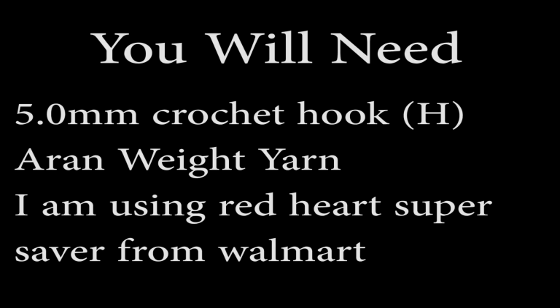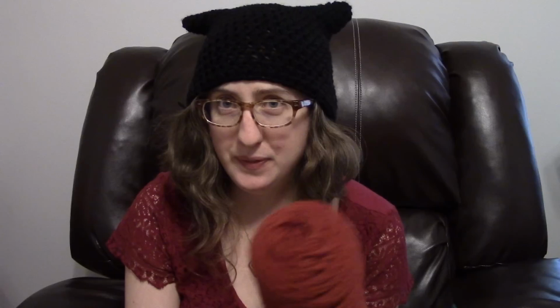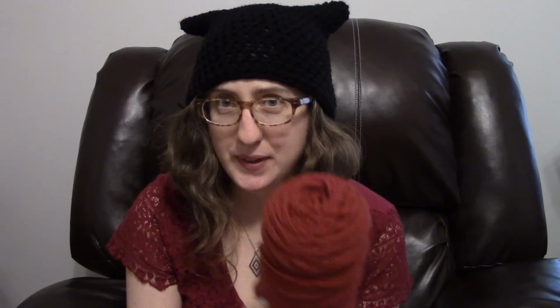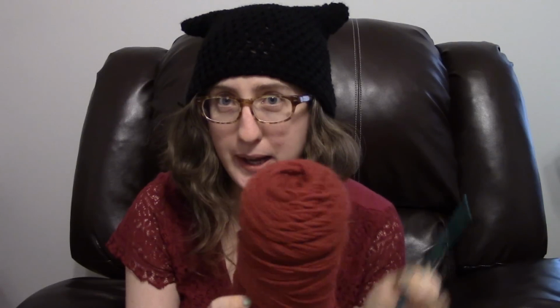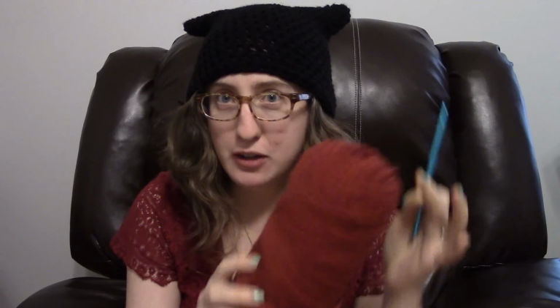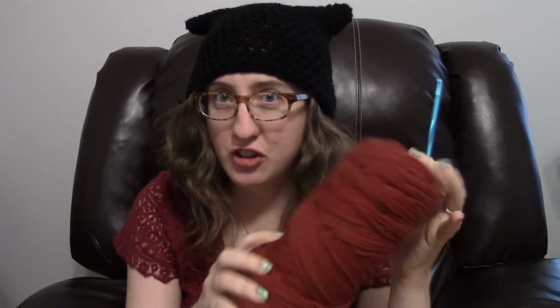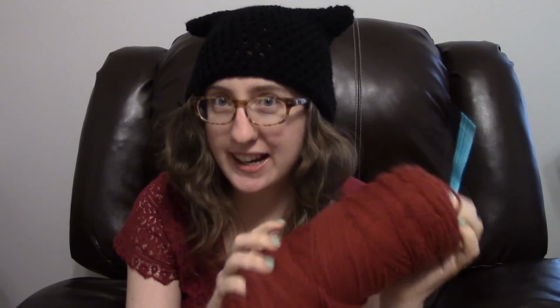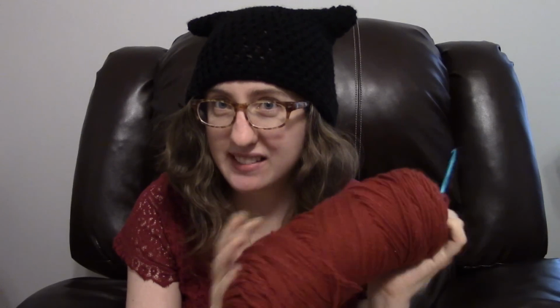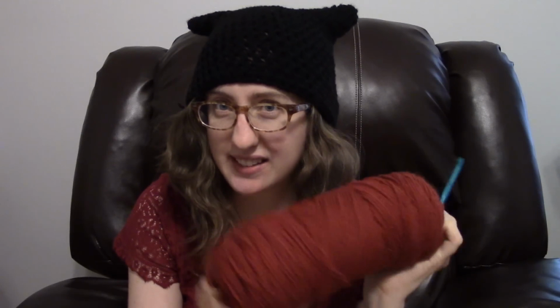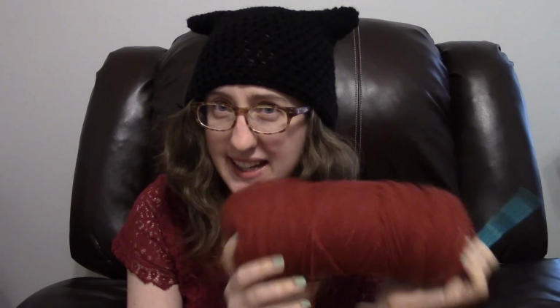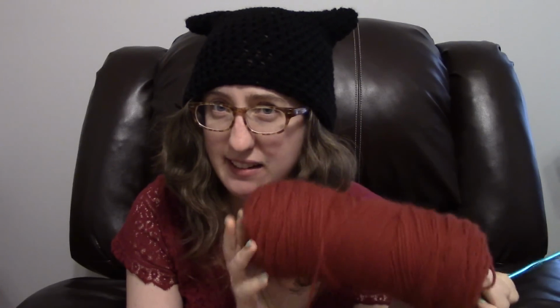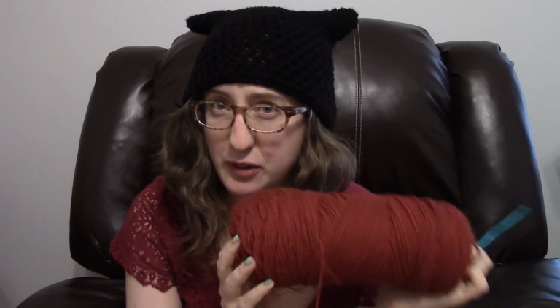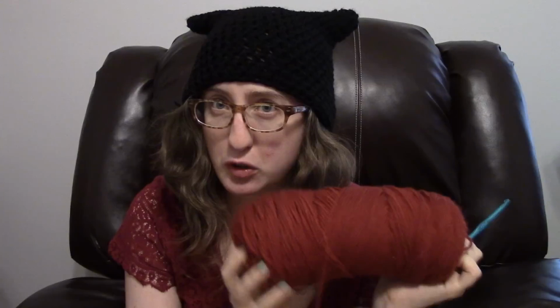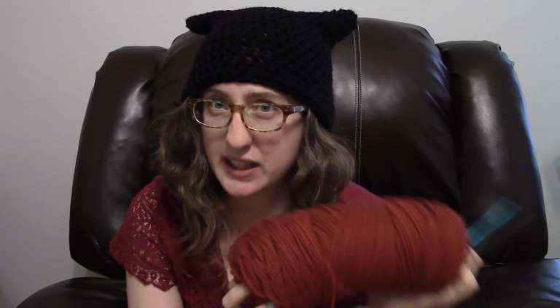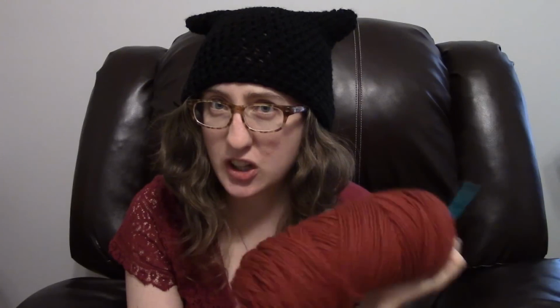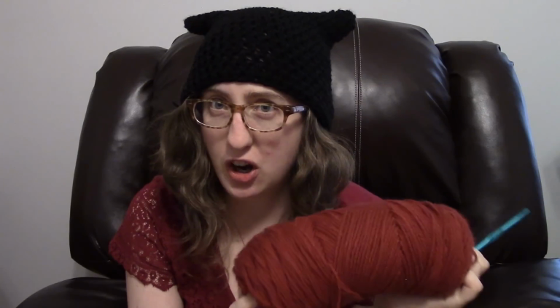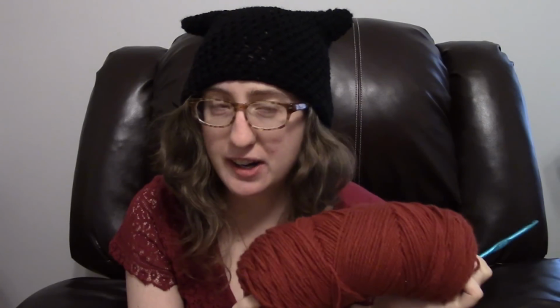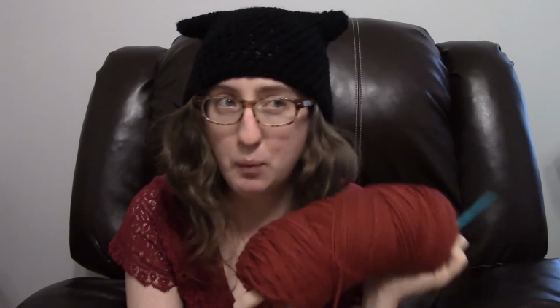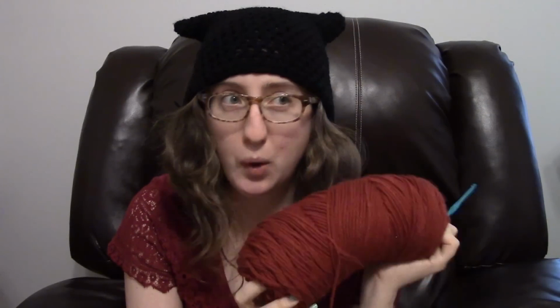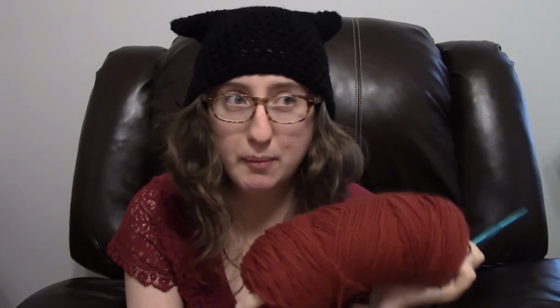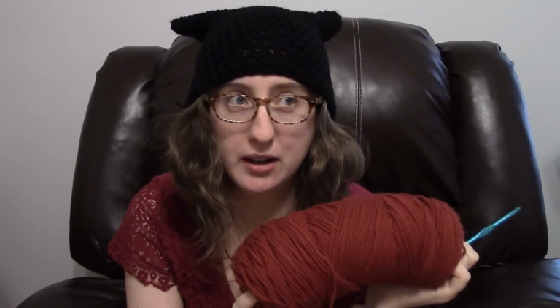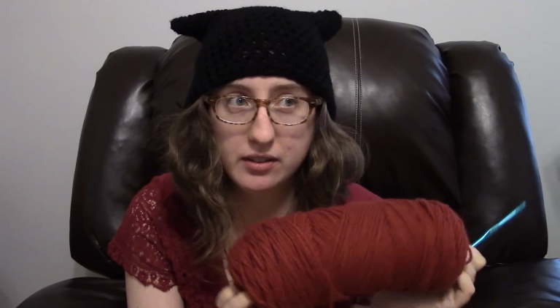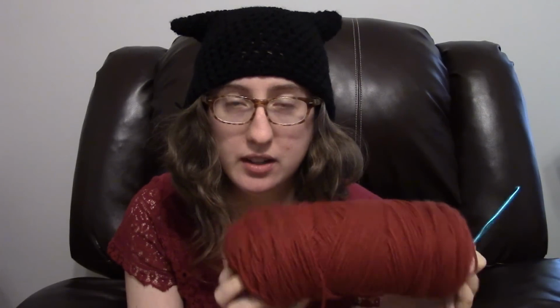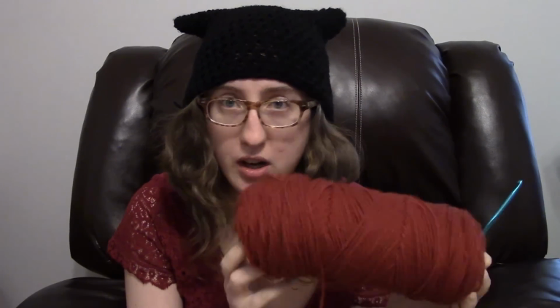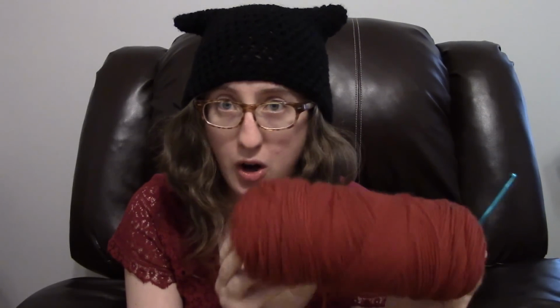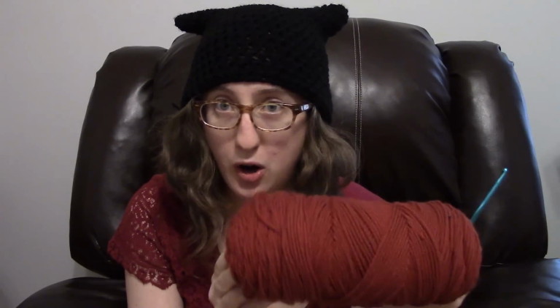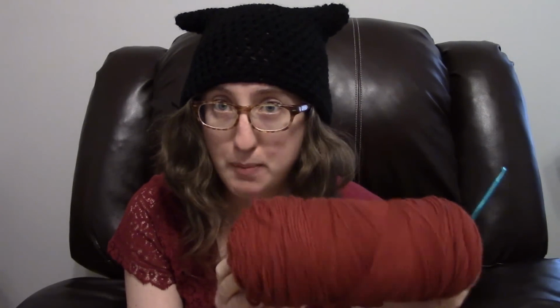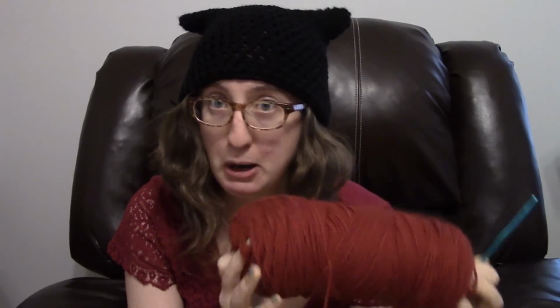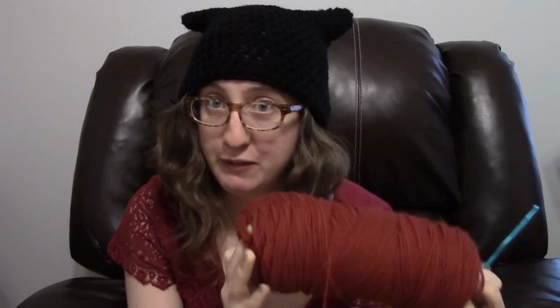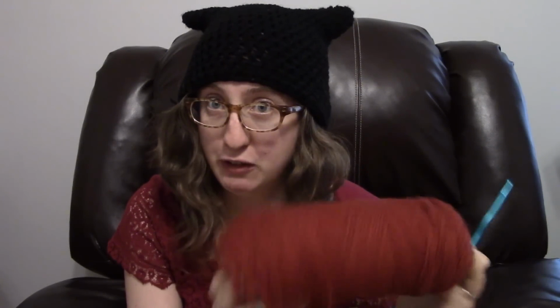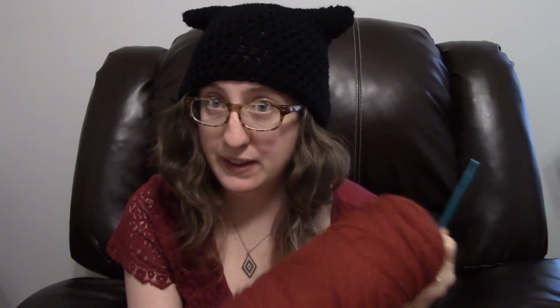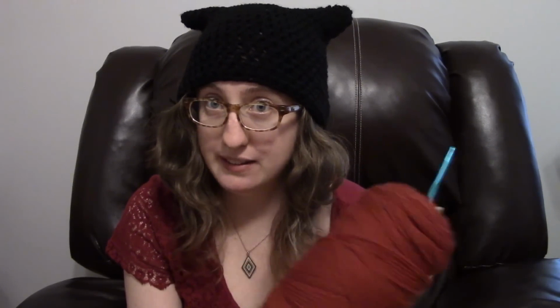The giant skeins of acrylic yarn at Walmart are perfect for this.